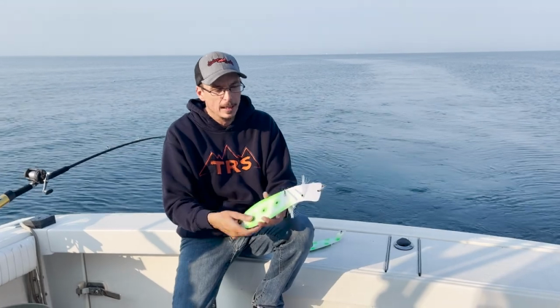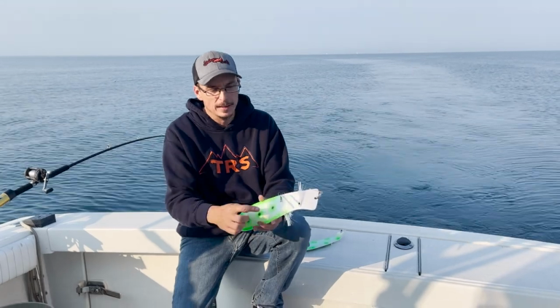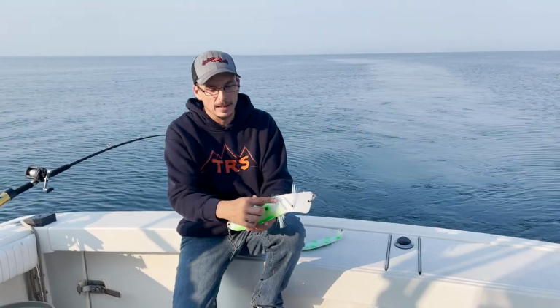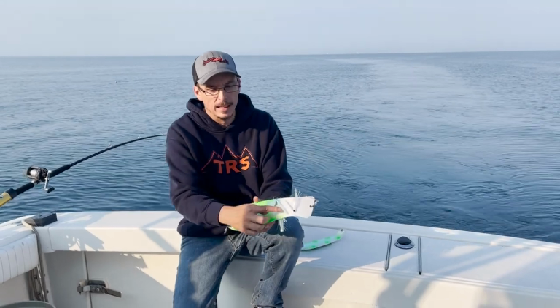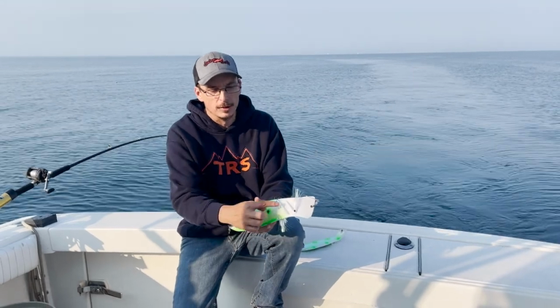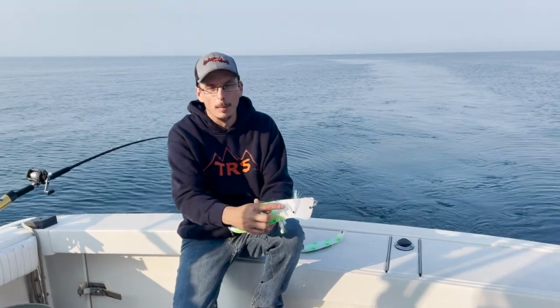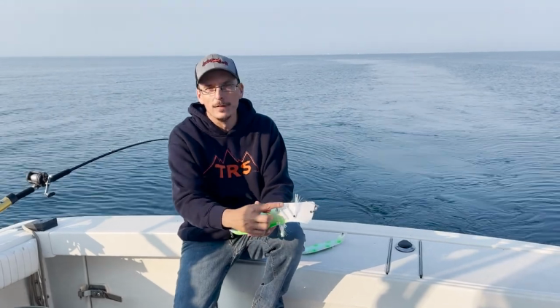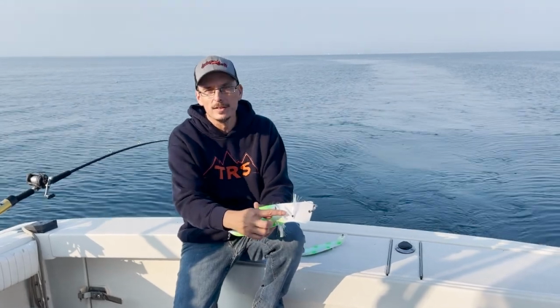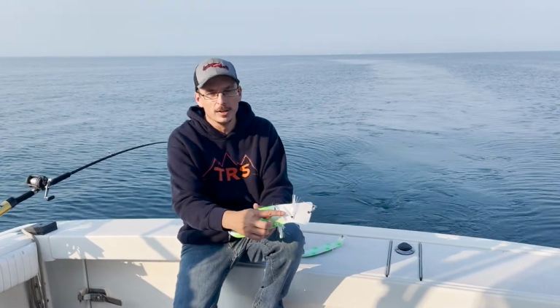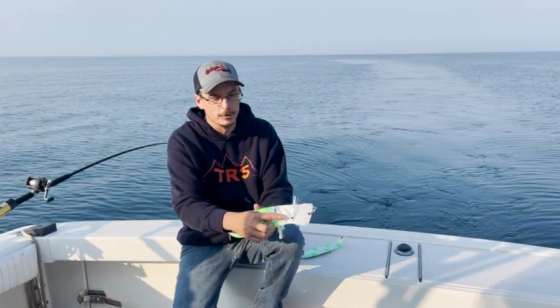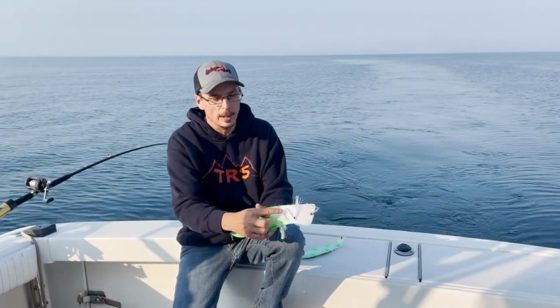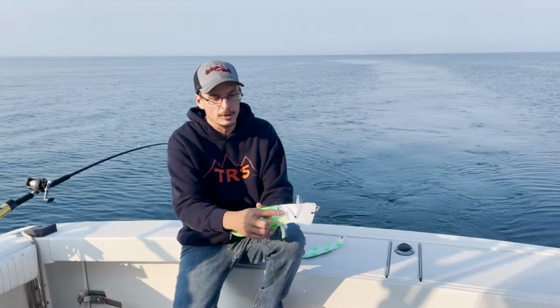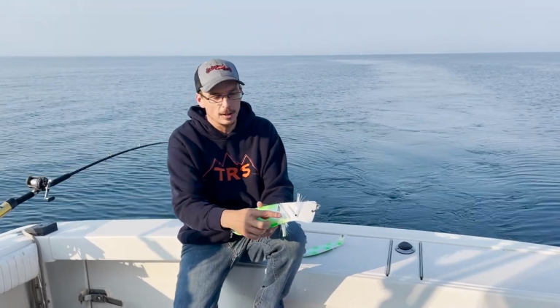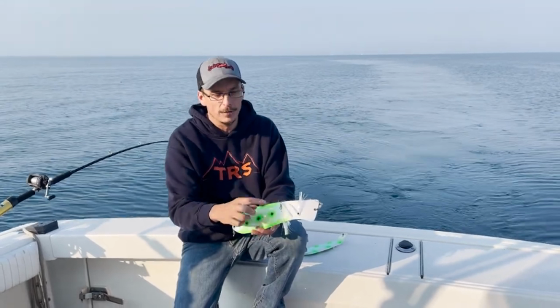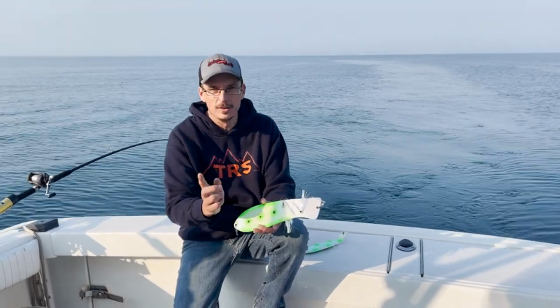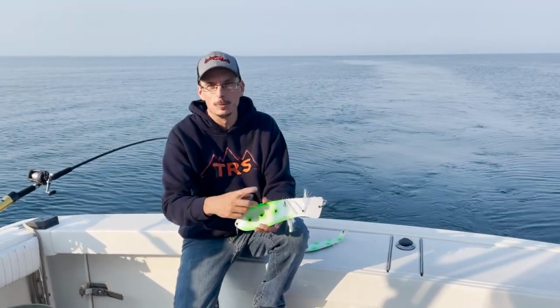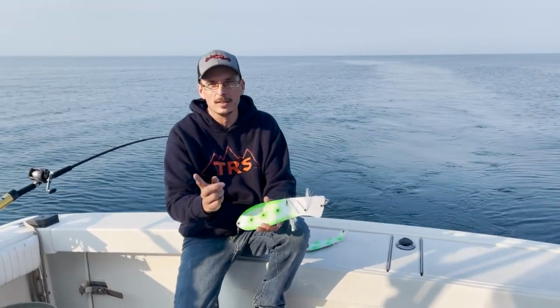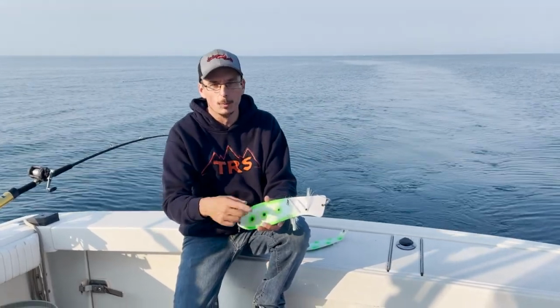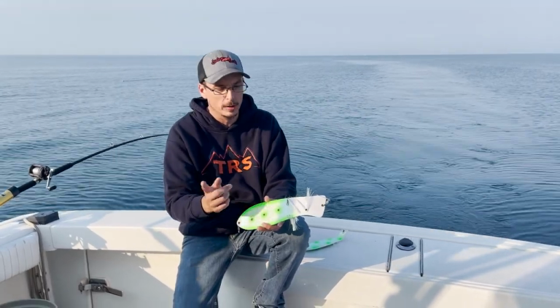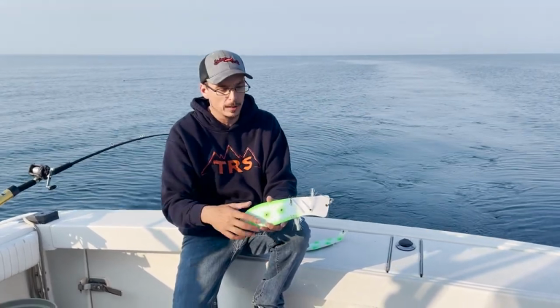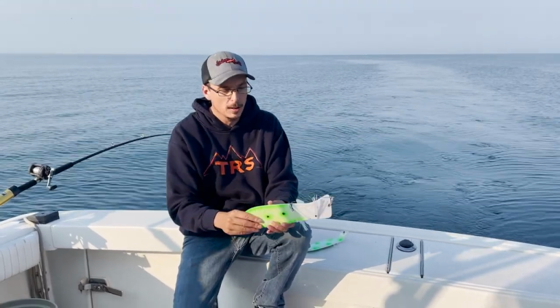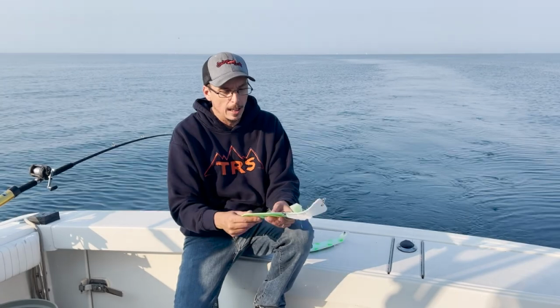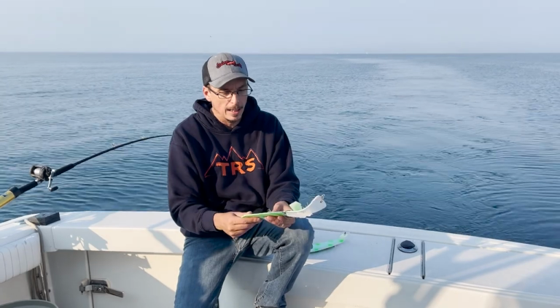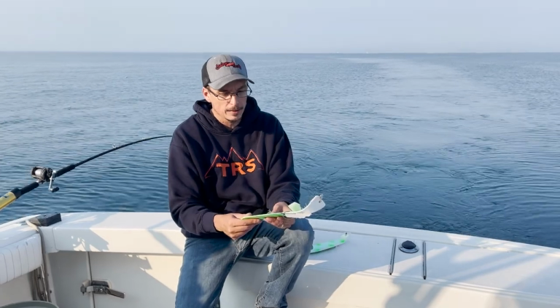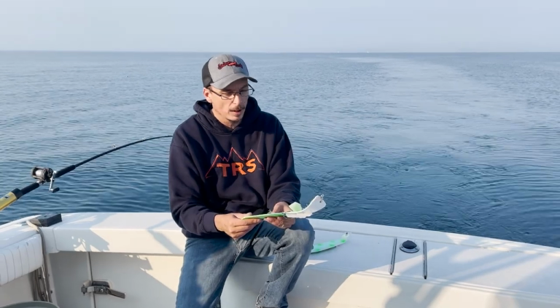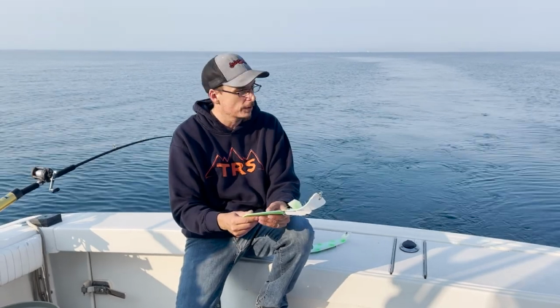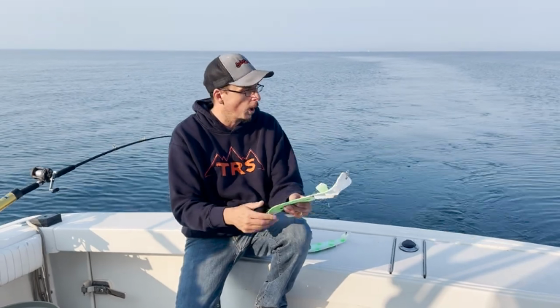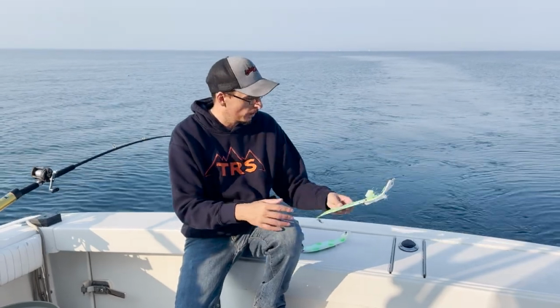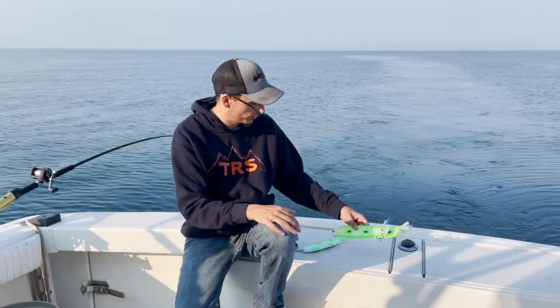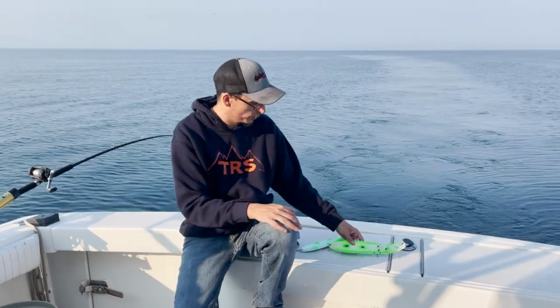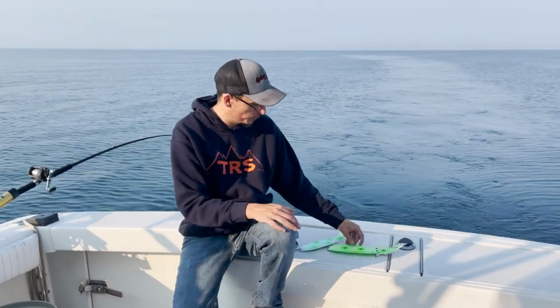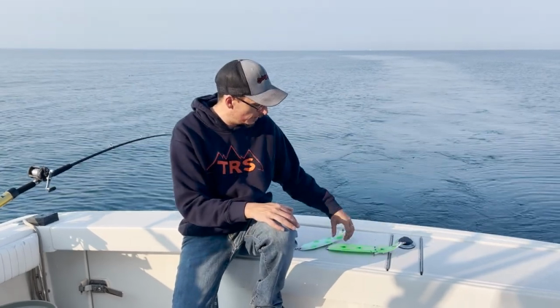It's got the double fins — the two agitator fins — which makes it rotate in the water at a certain speed.